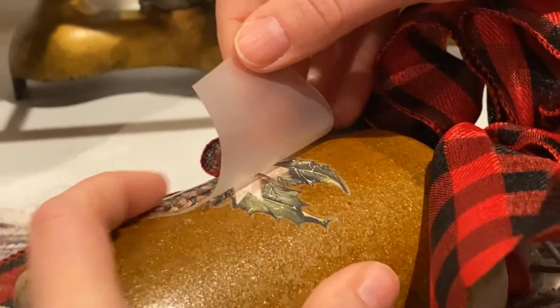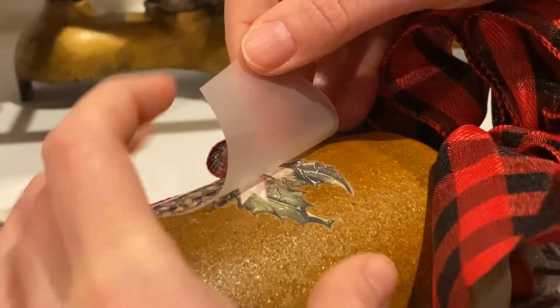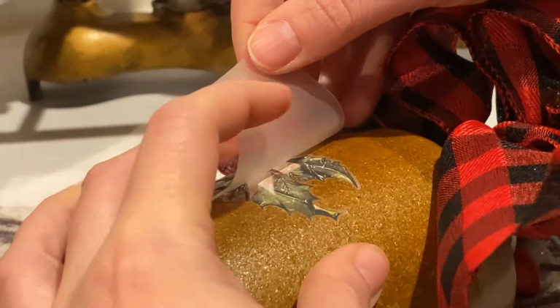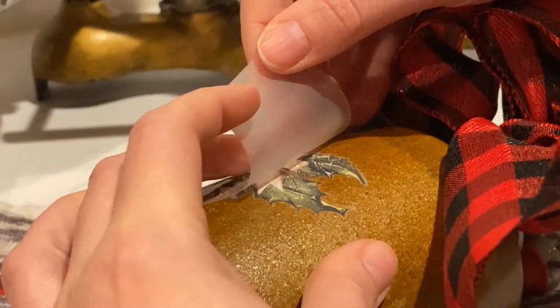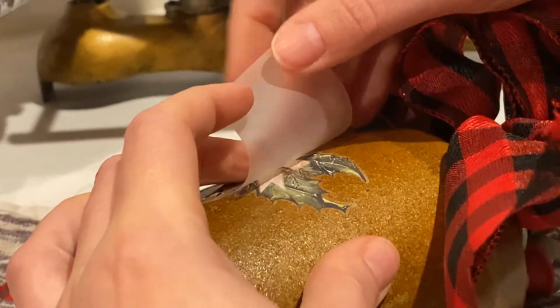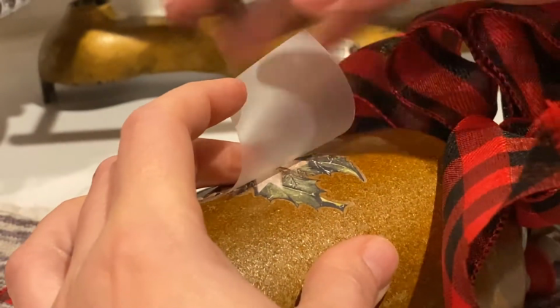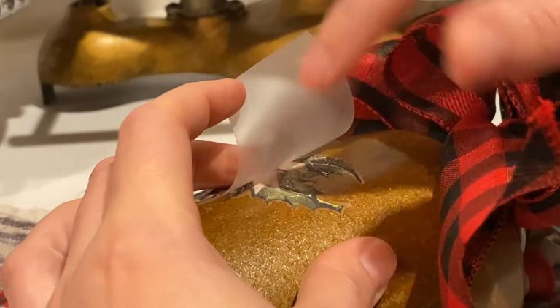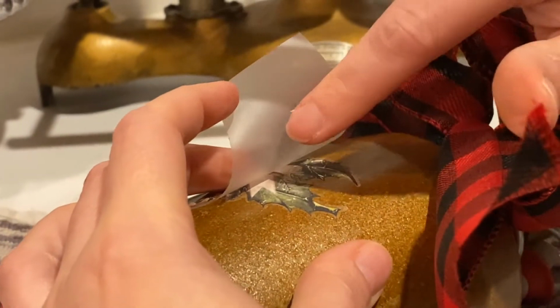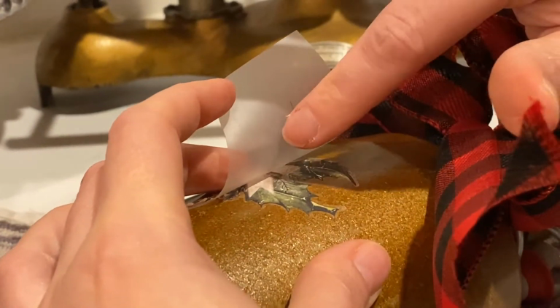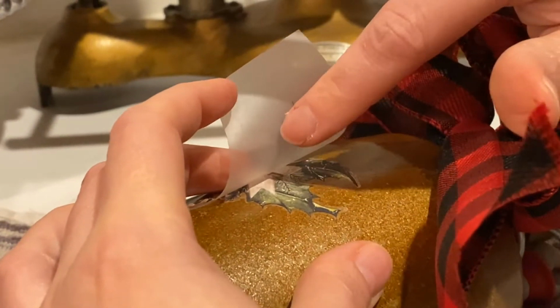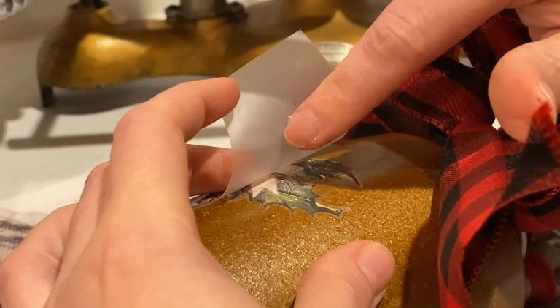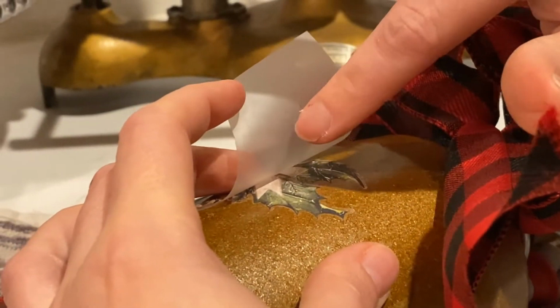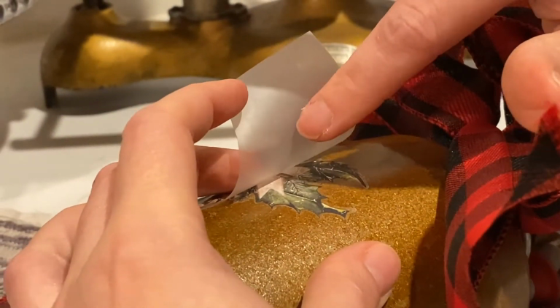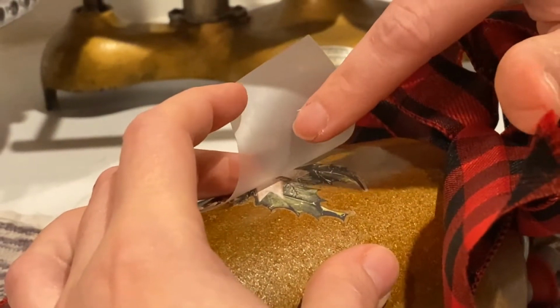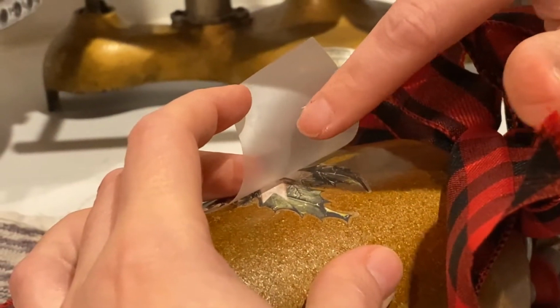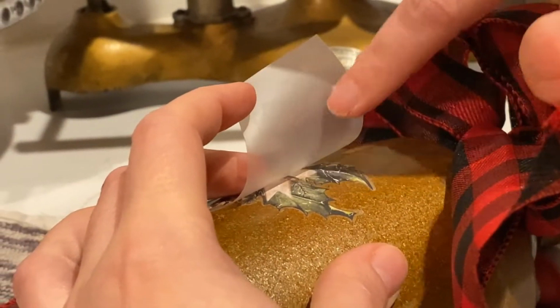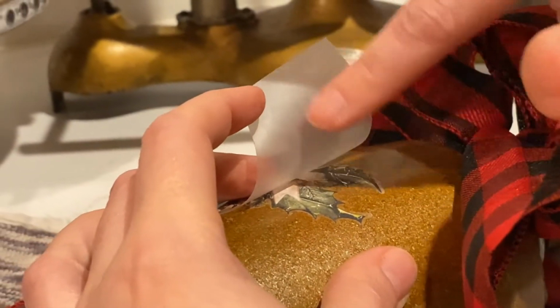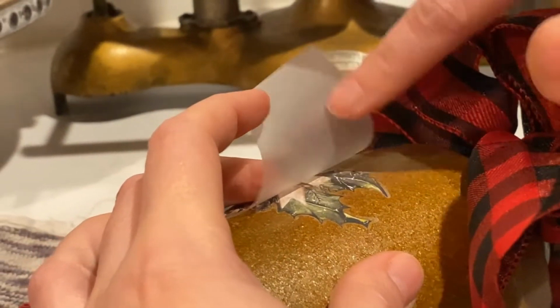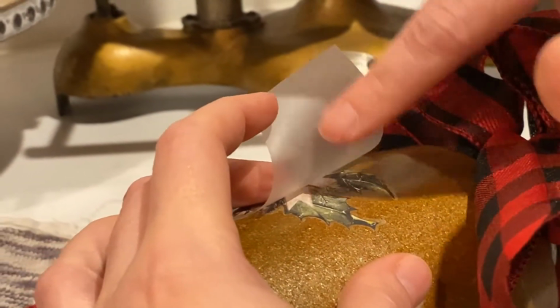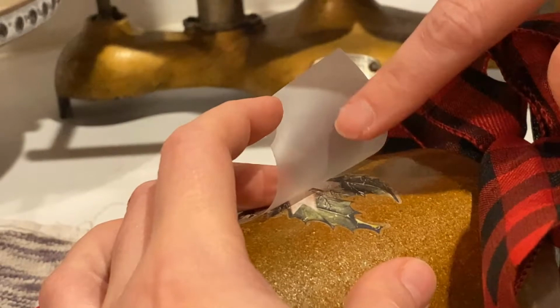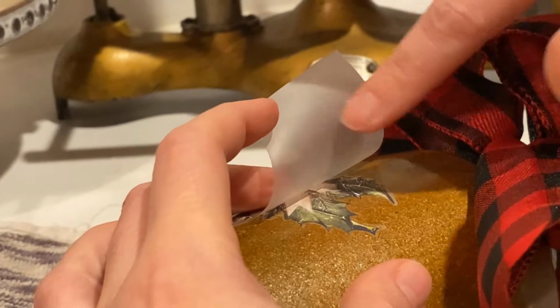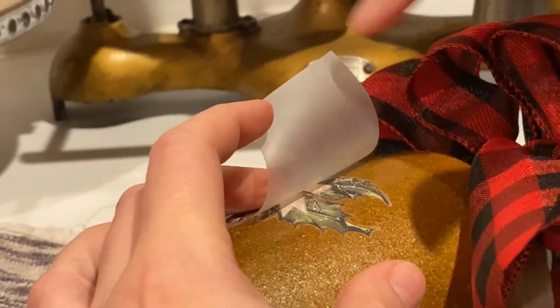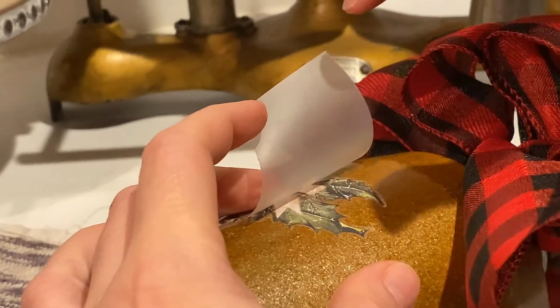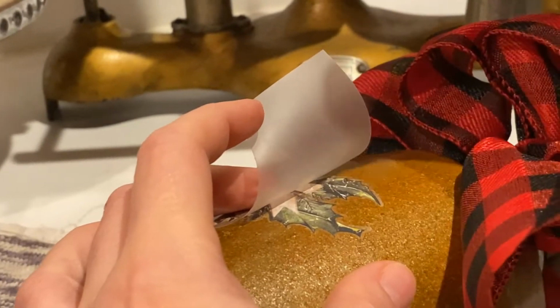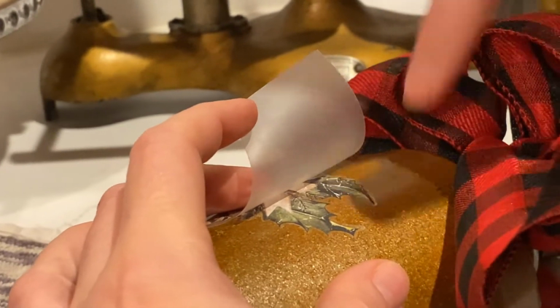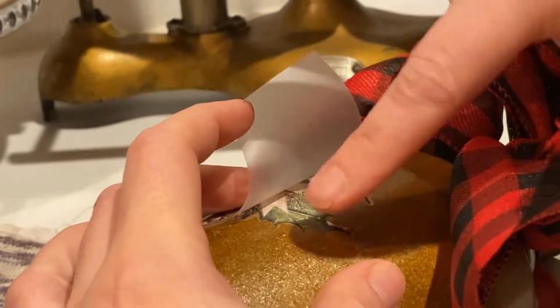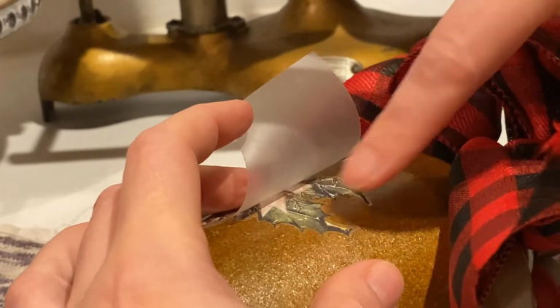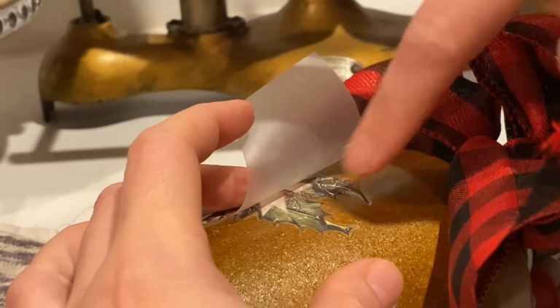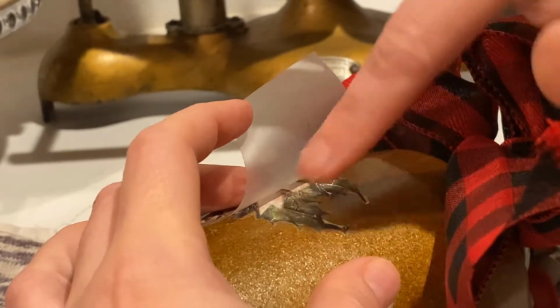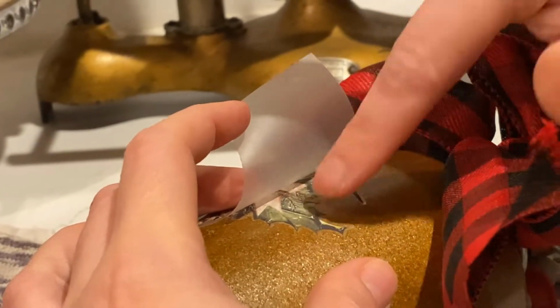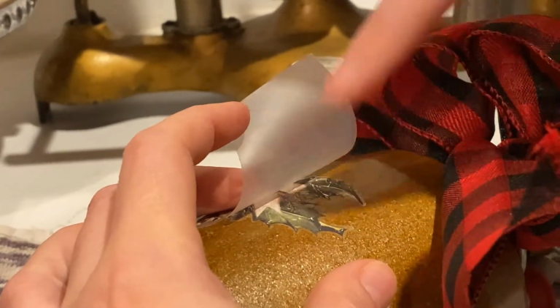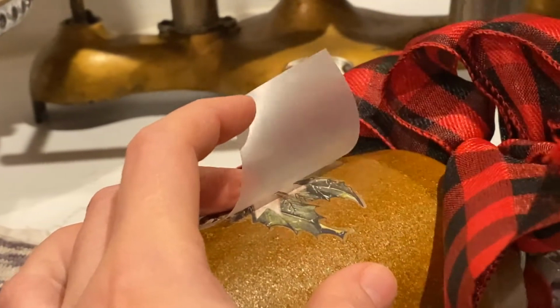Basically what I'm doing right now is looking at this side to make sure that there's no color over here — that means everything has transferred over to the surface.